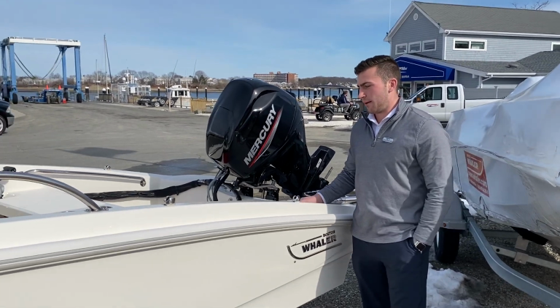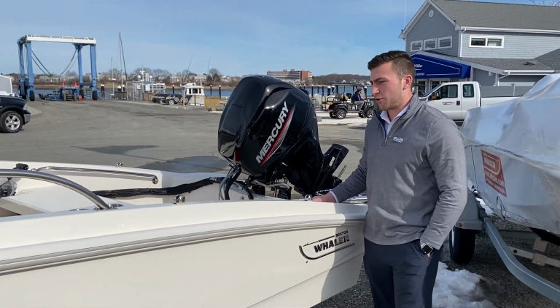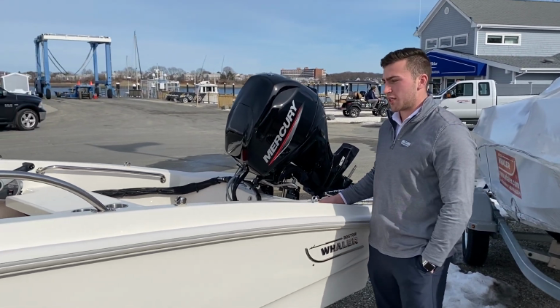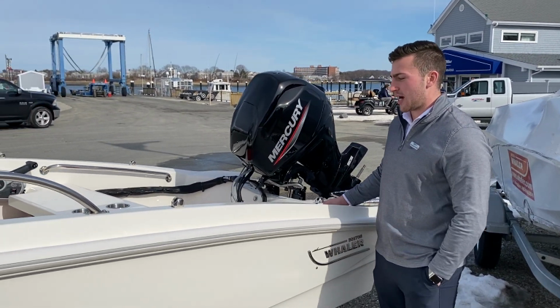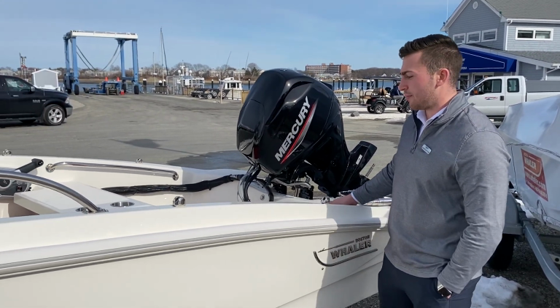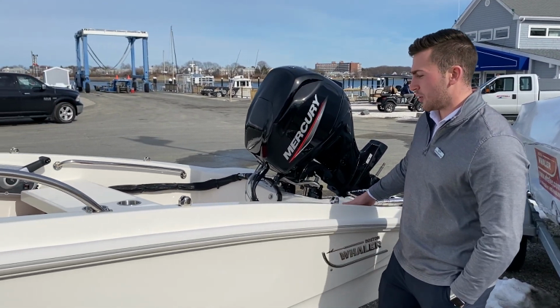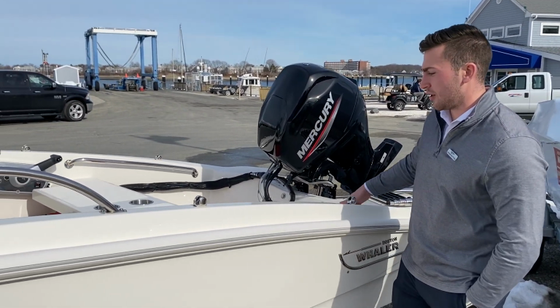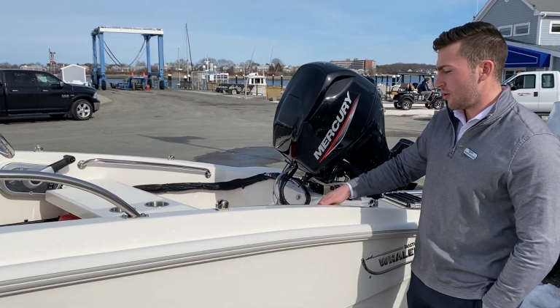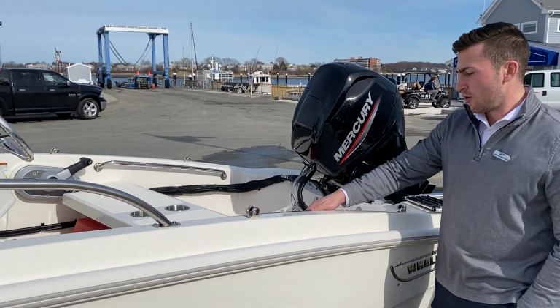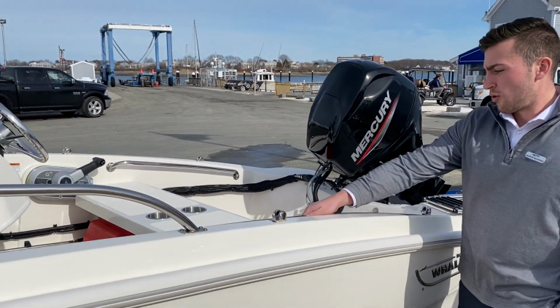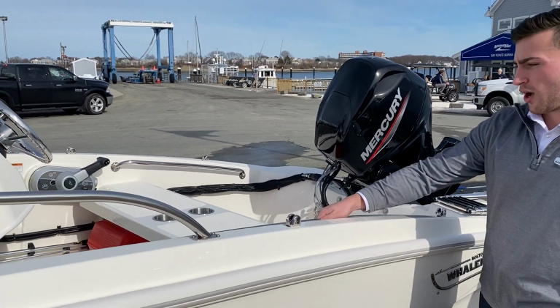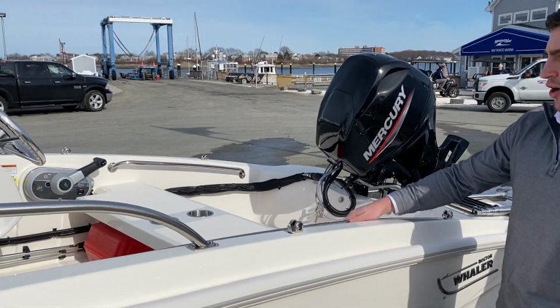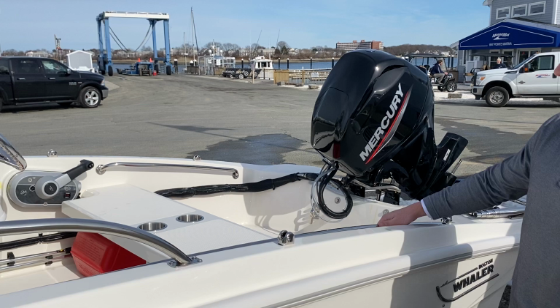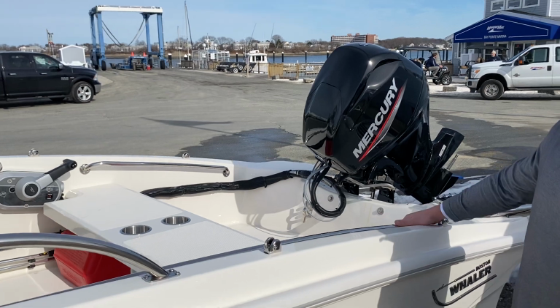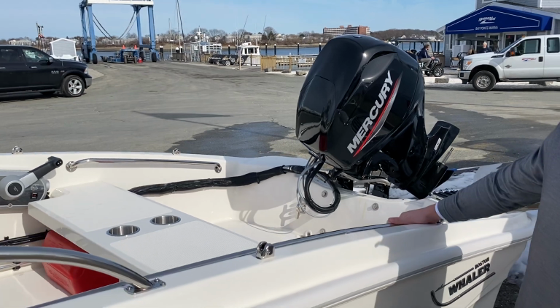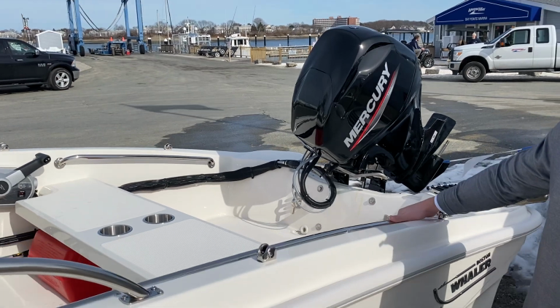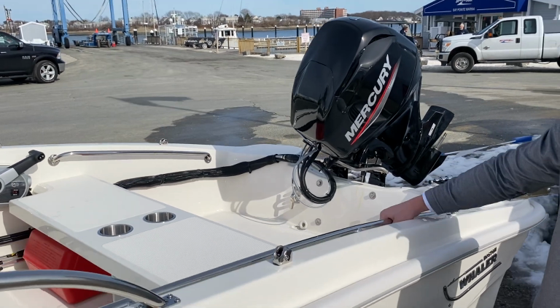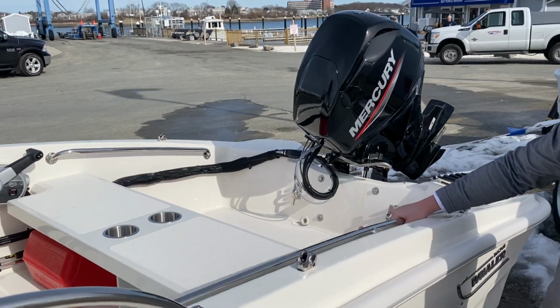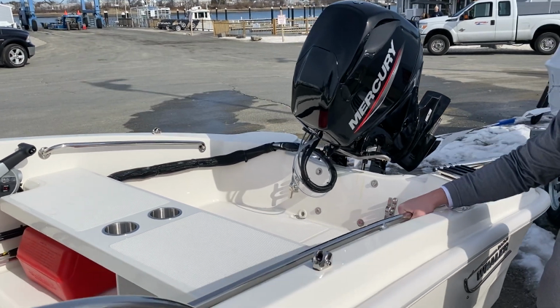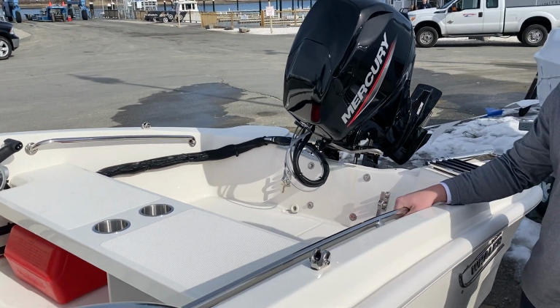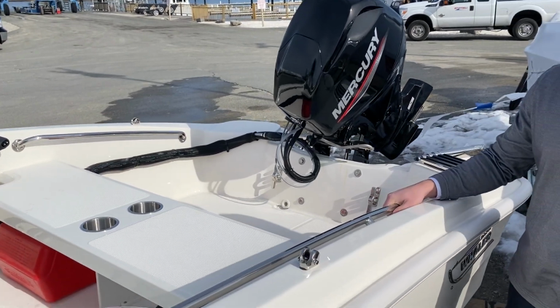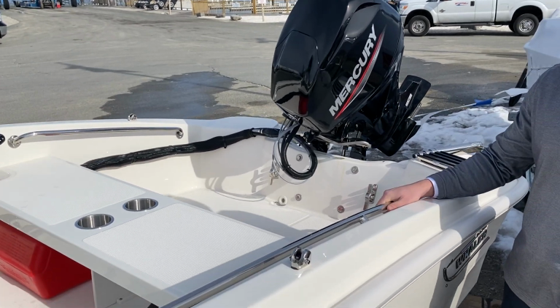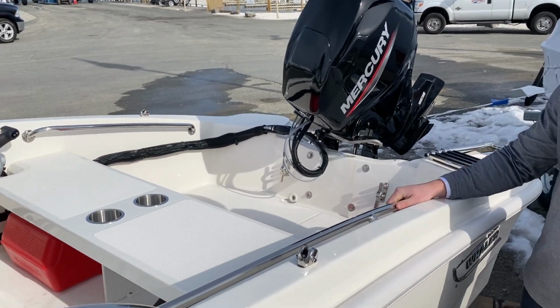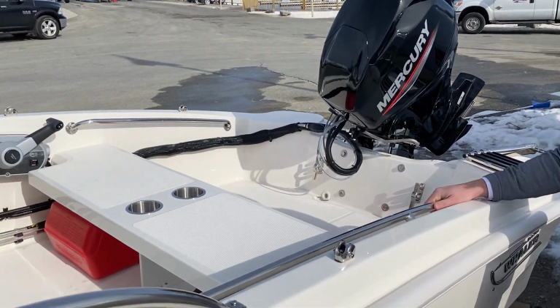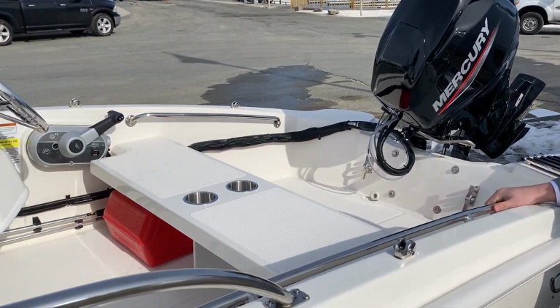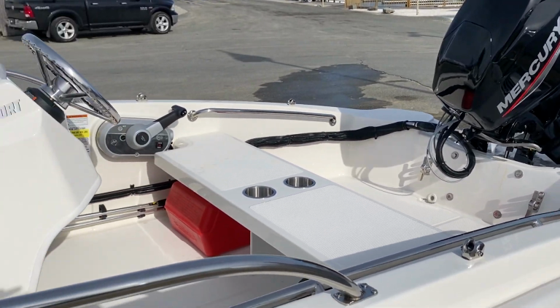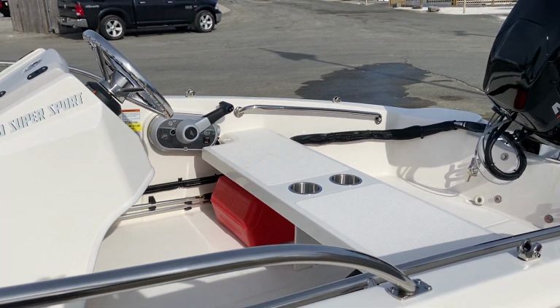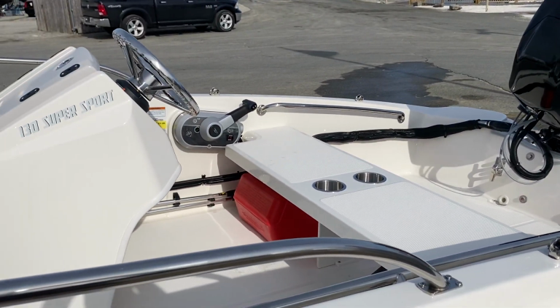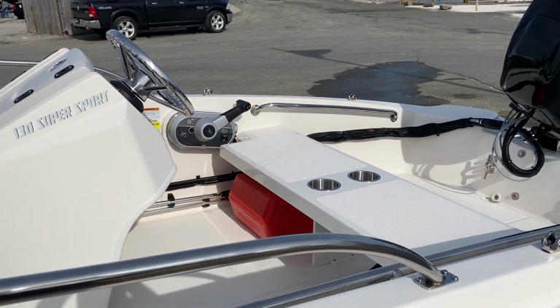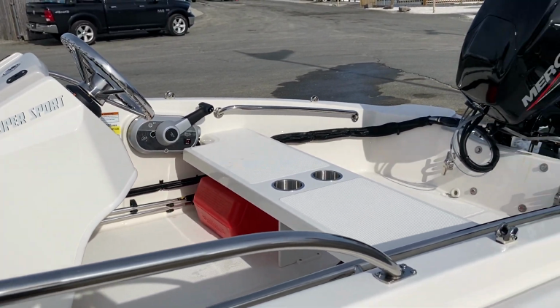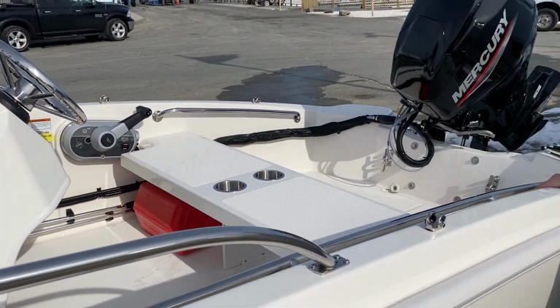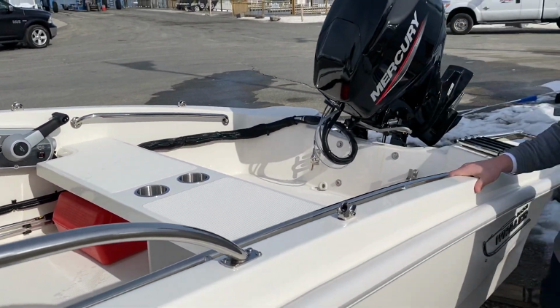If you look inside the boat here, we have our grab rails right here — nice stainless steel, just something to hold on to when you're underway.